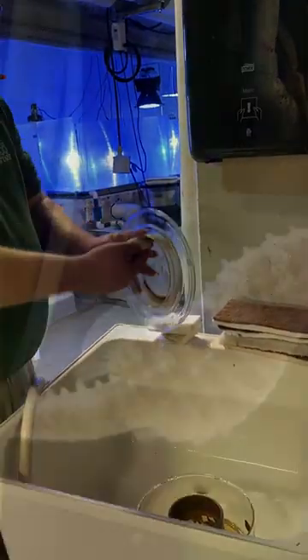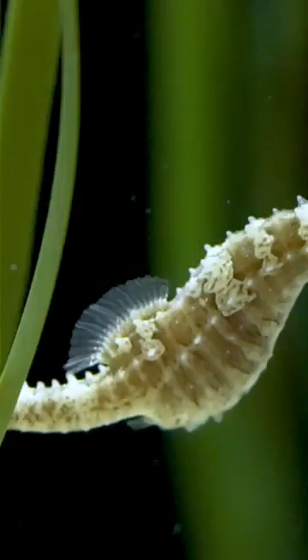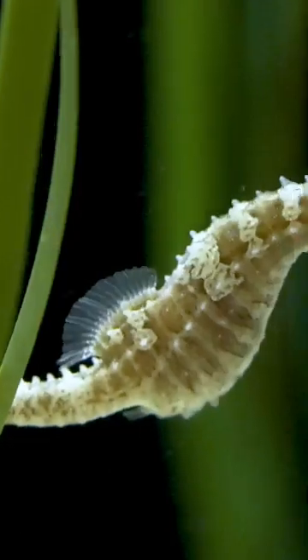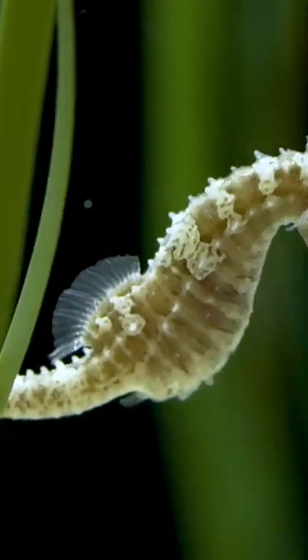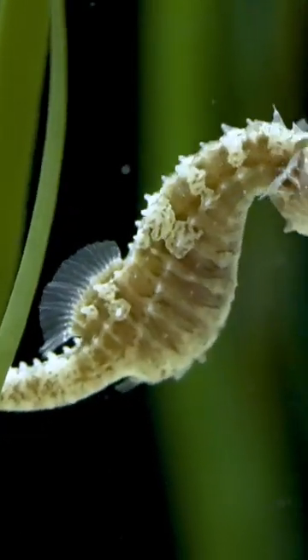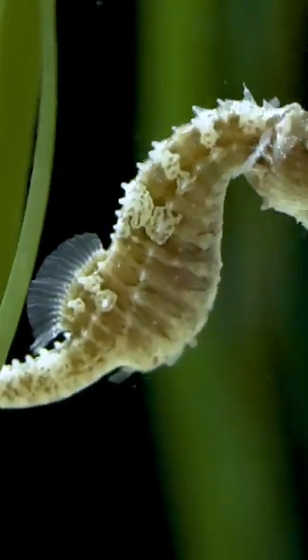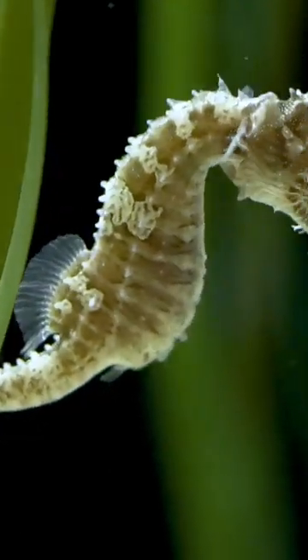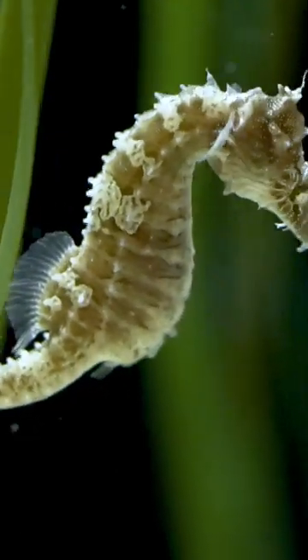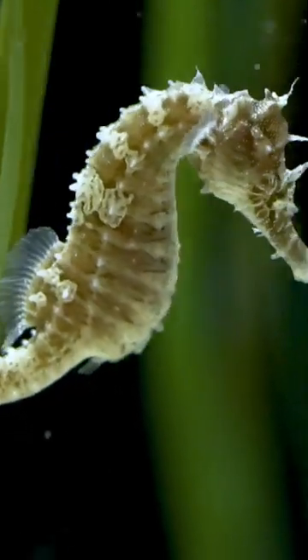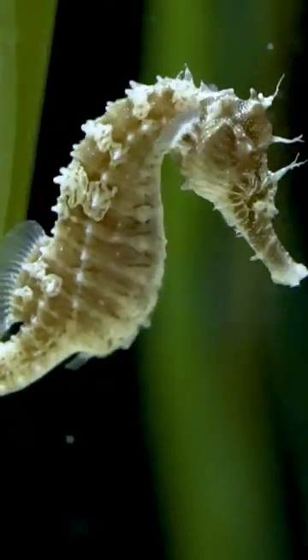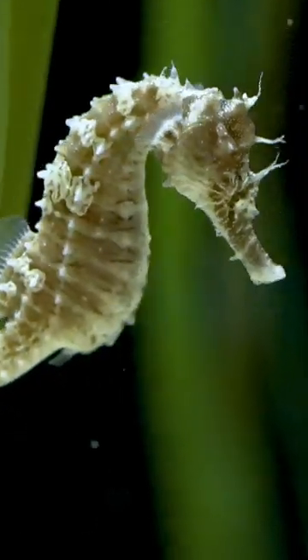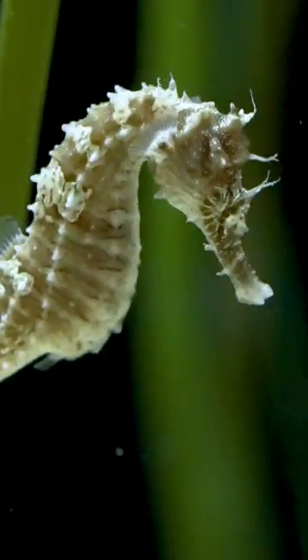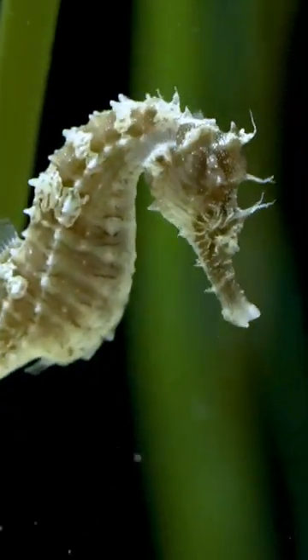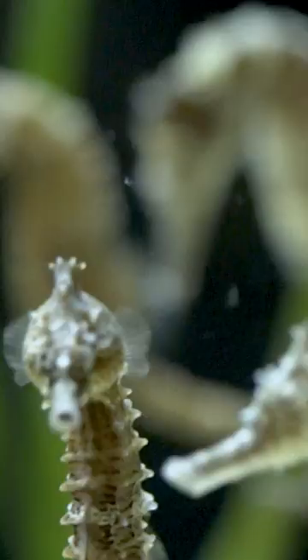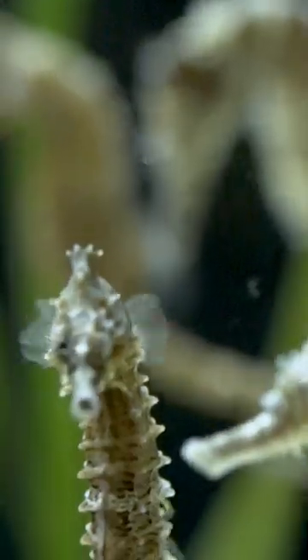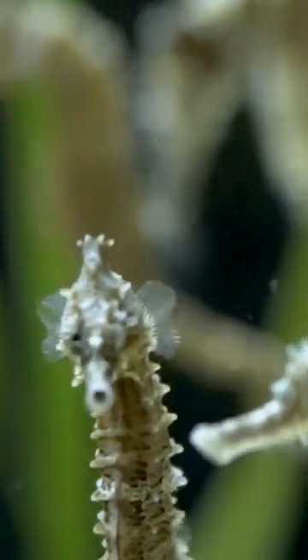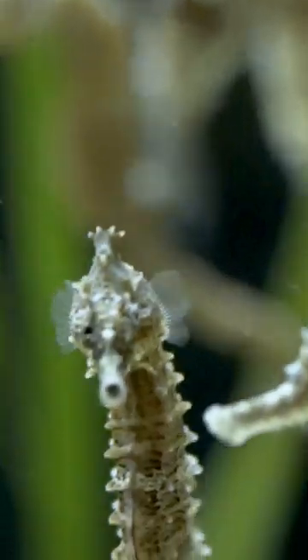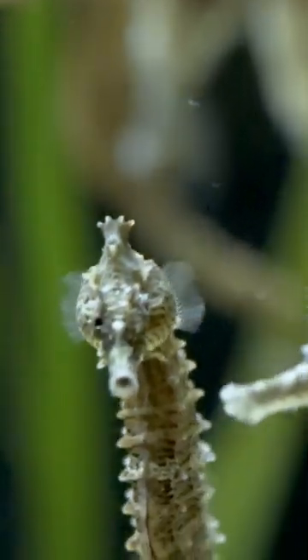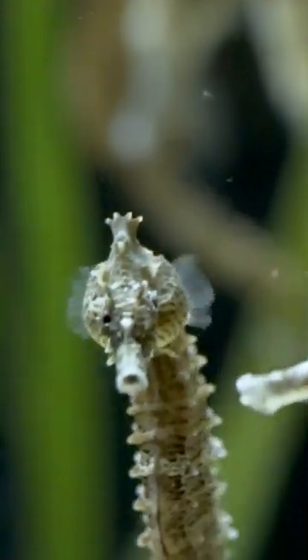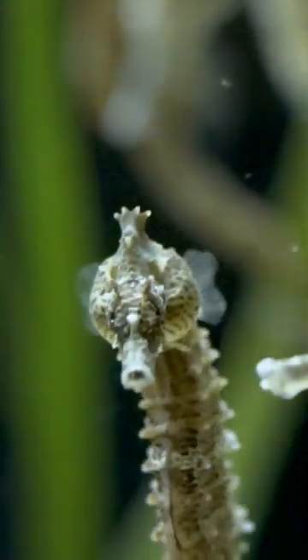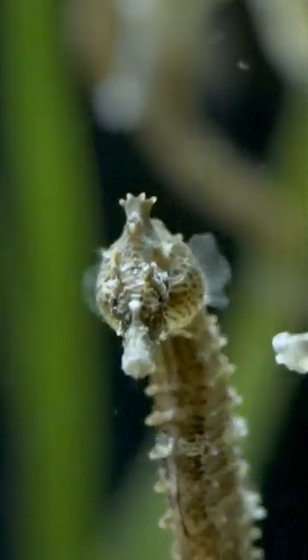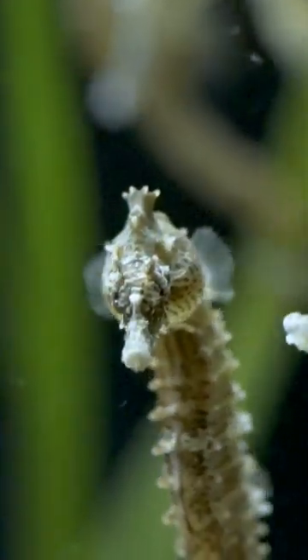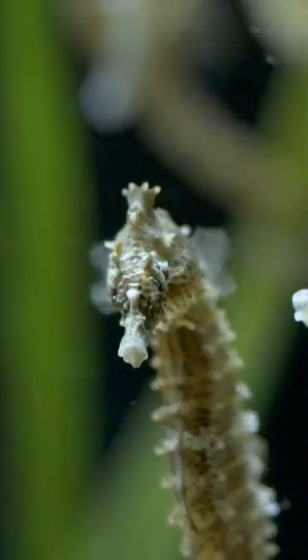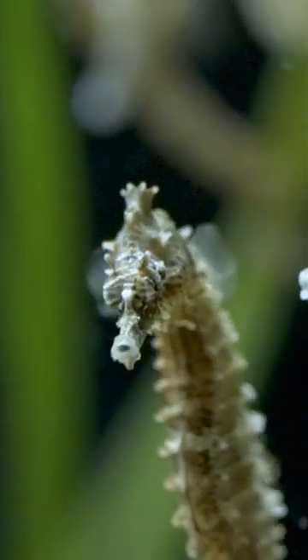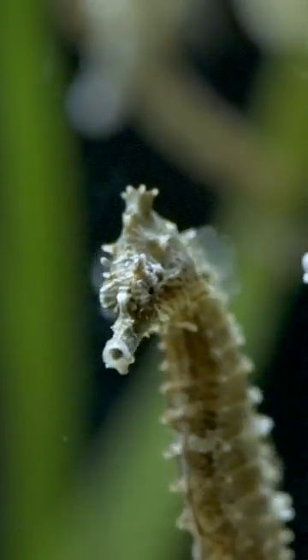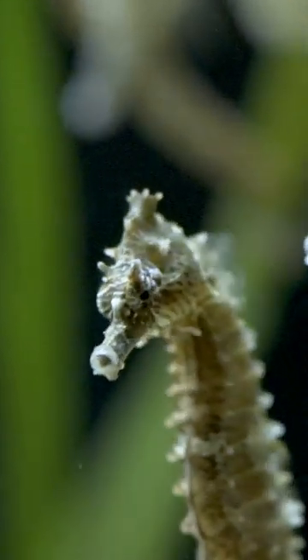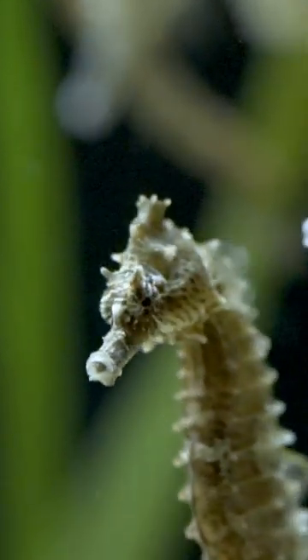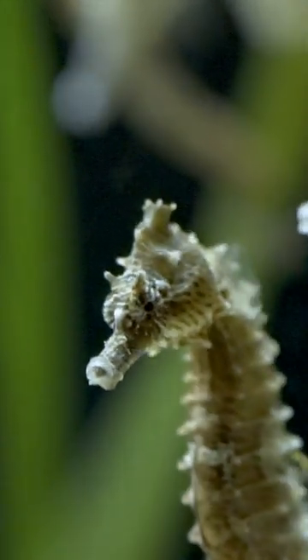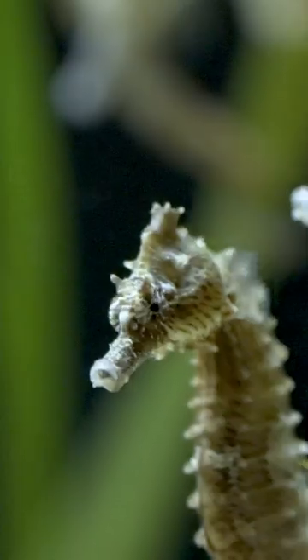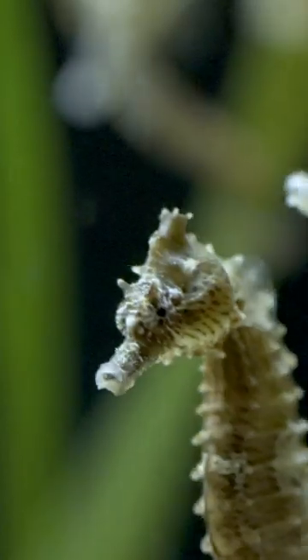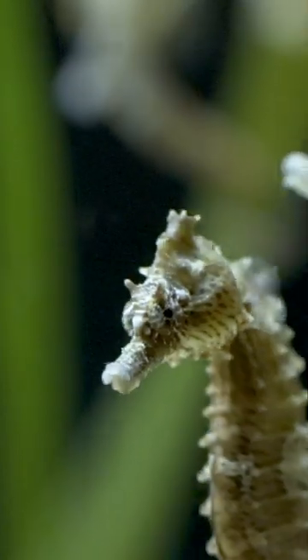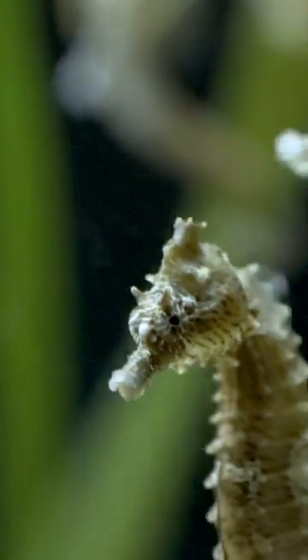These guys are very cool animals. They are here at the Toledo Zoo, so you're welcome to come check them out anytime.